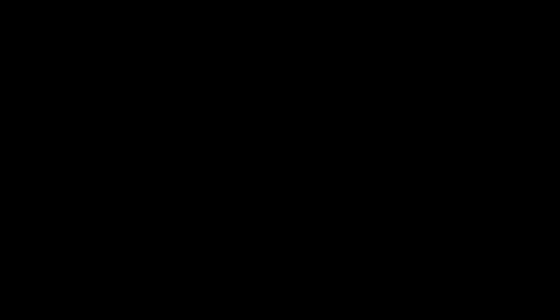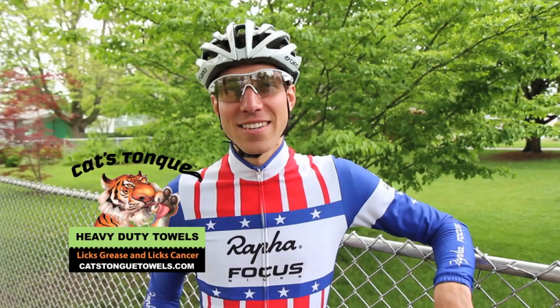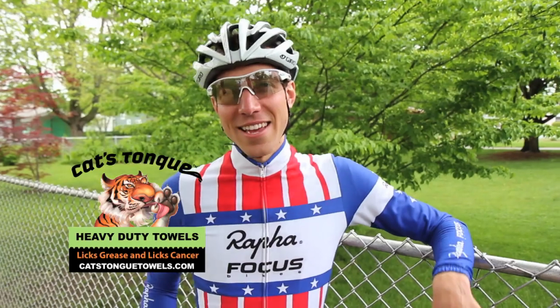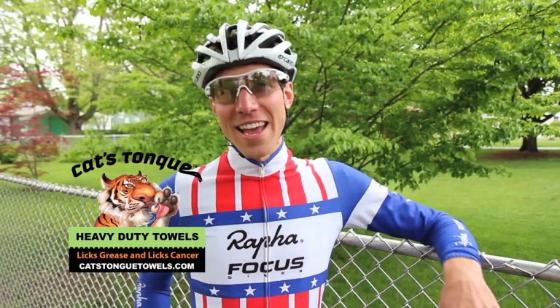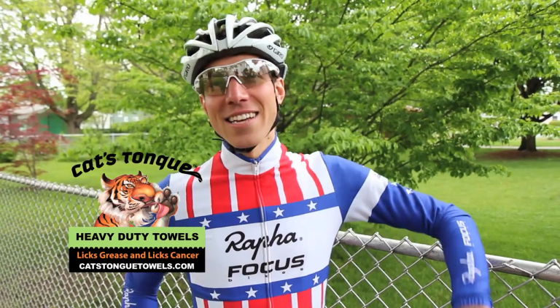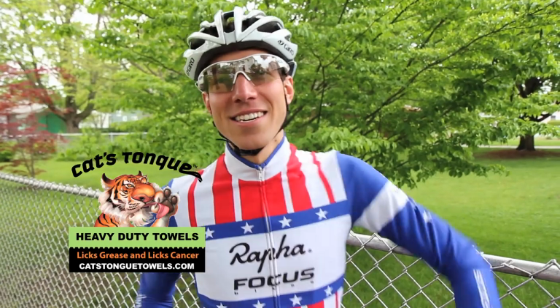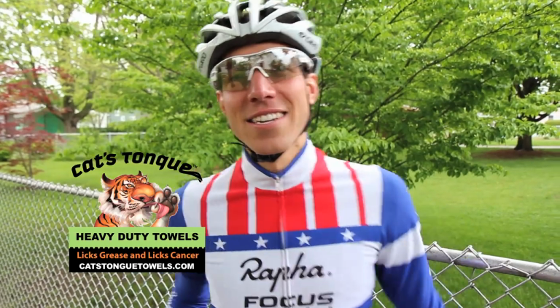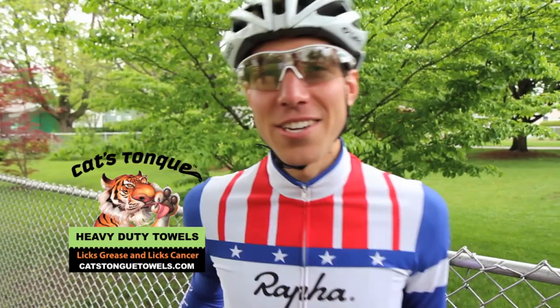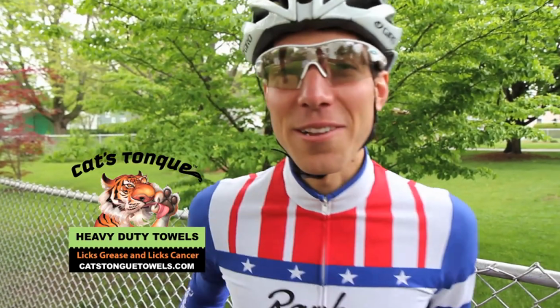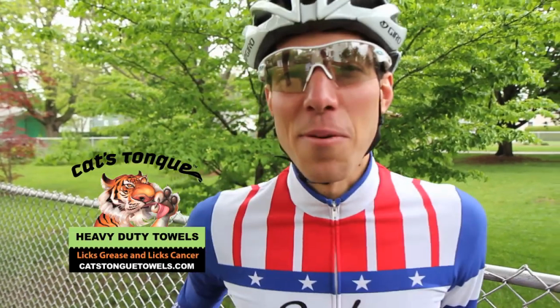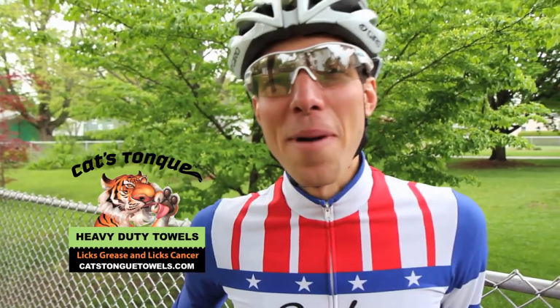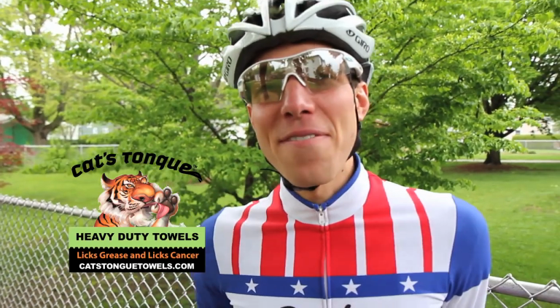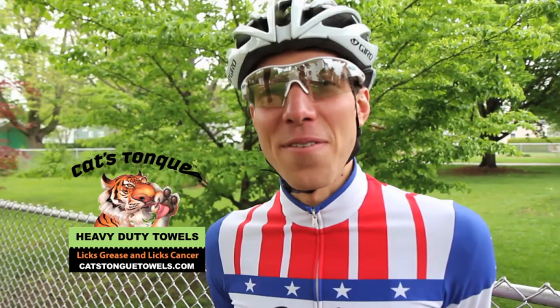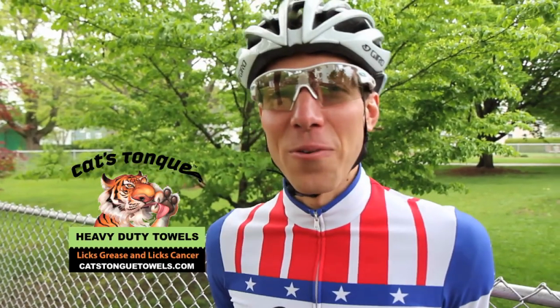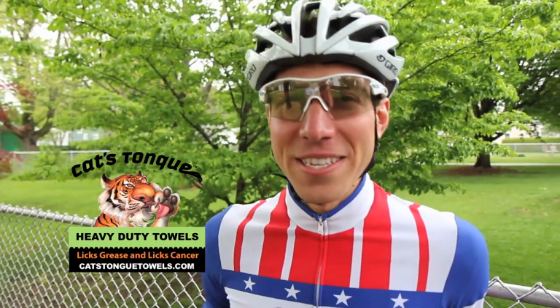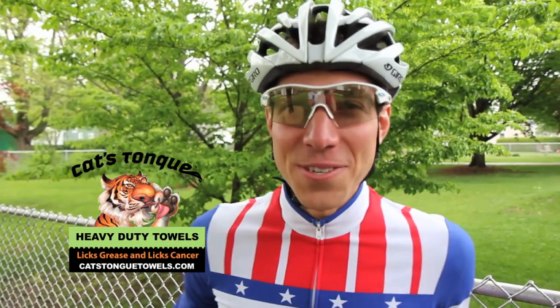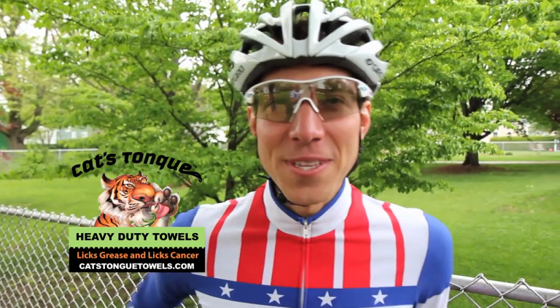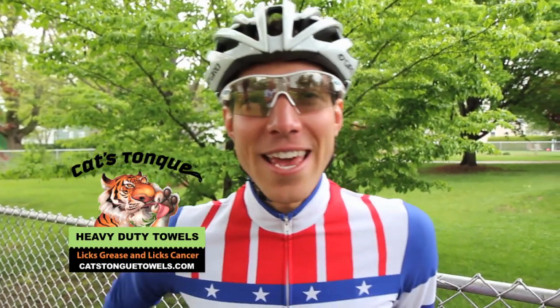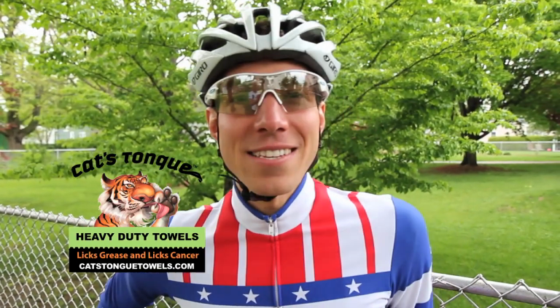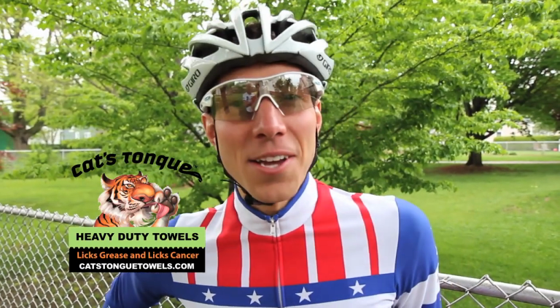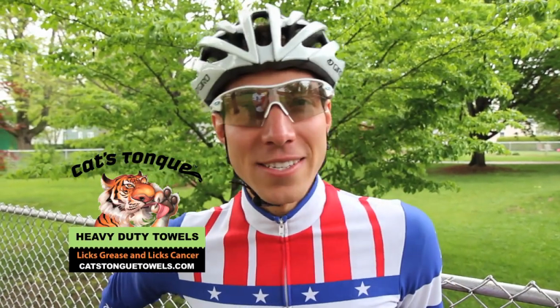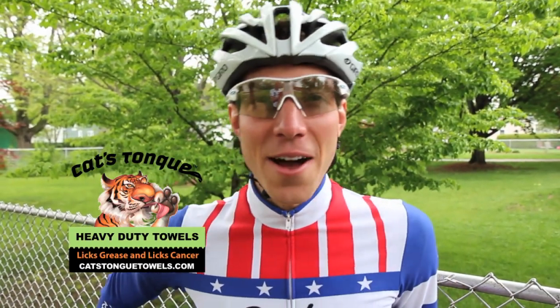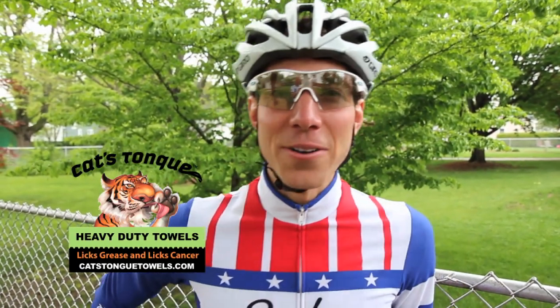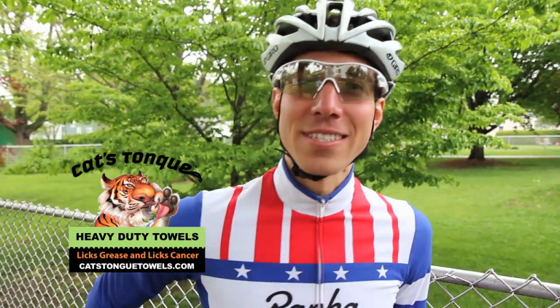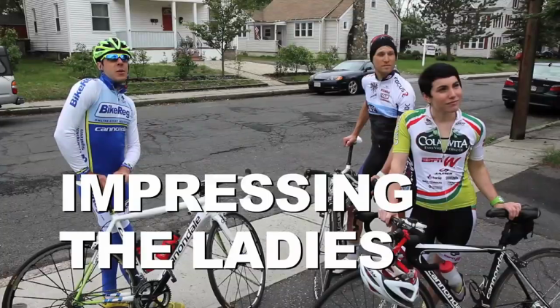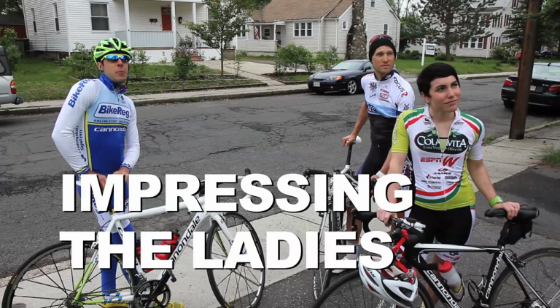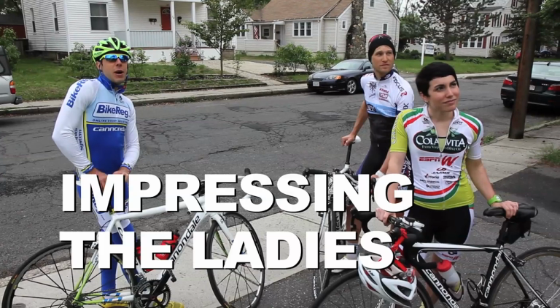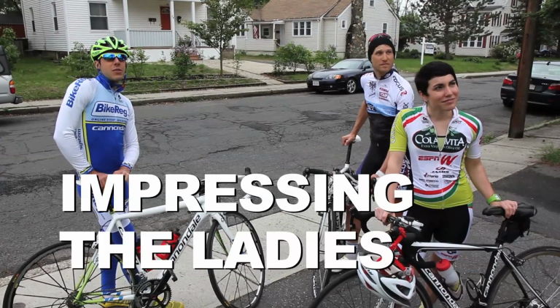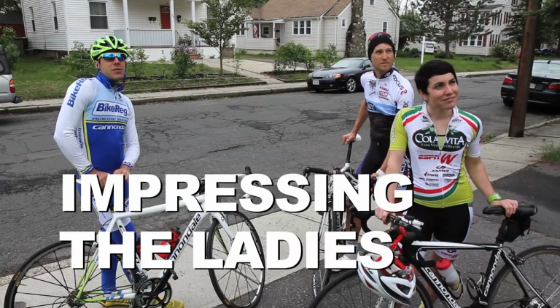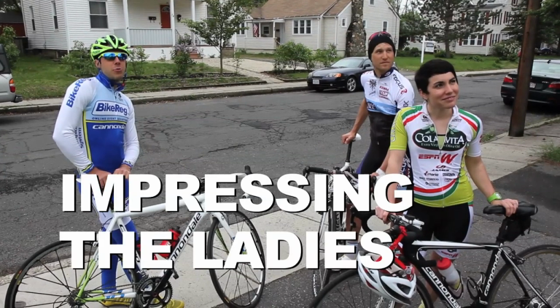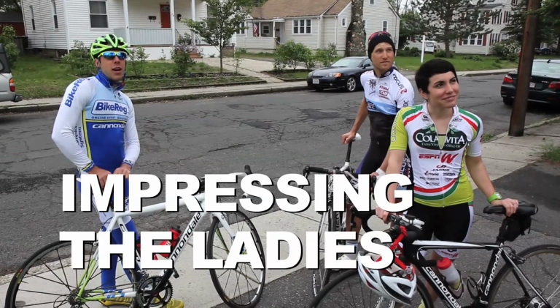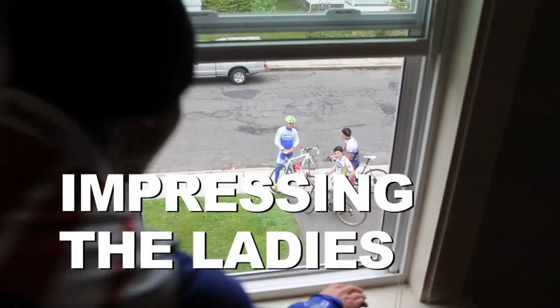Hey guys, check out some of my favorite ways to use the cat's tongue towels. Powers, let's ride!